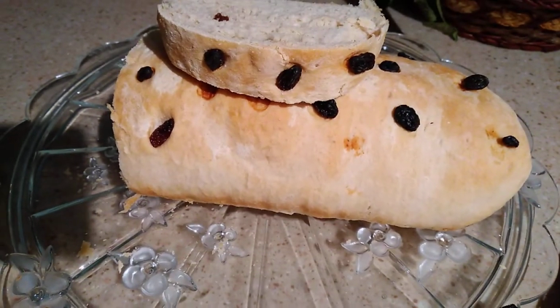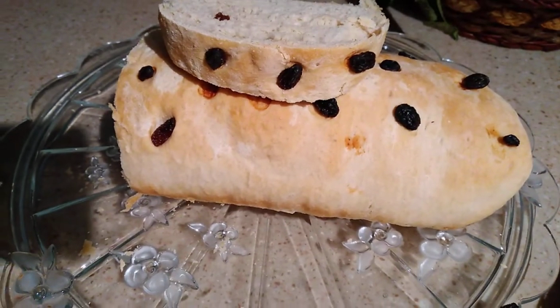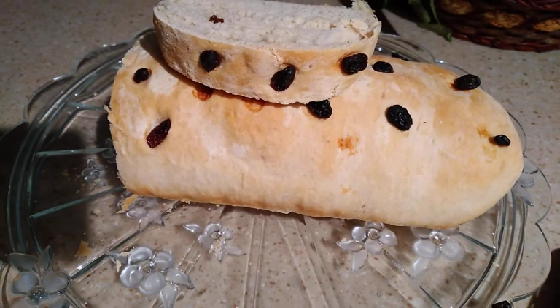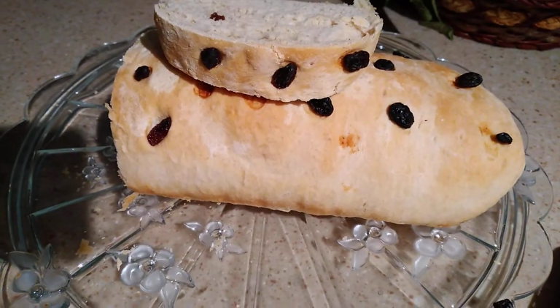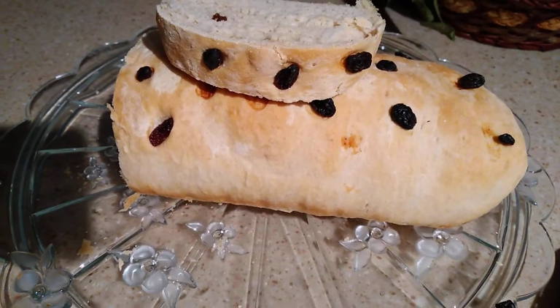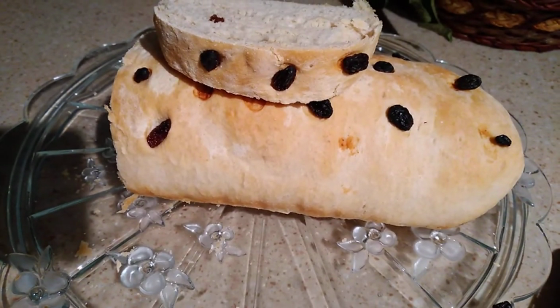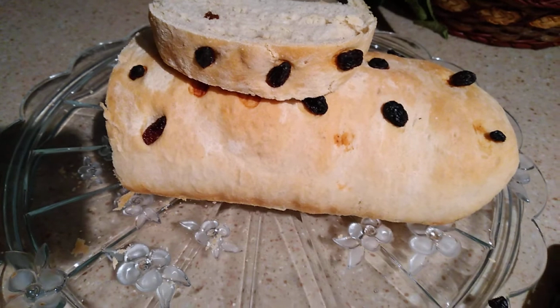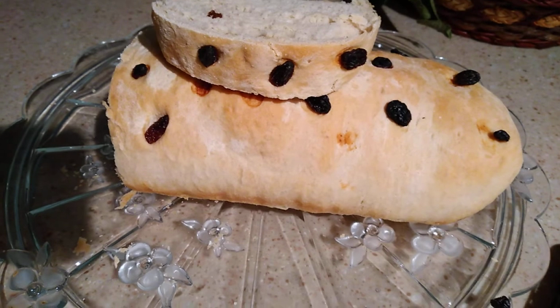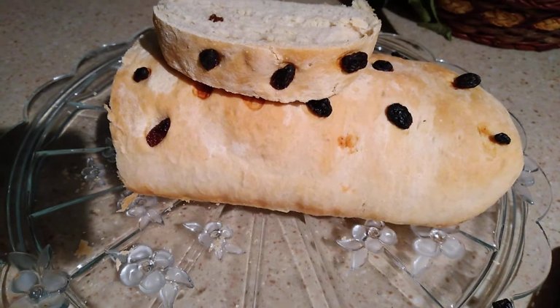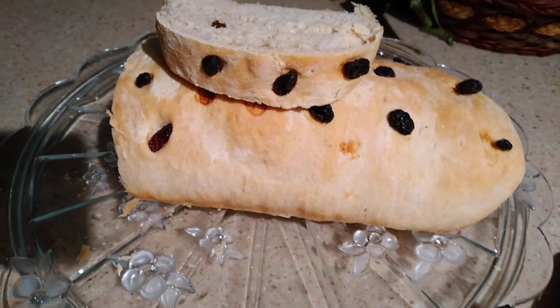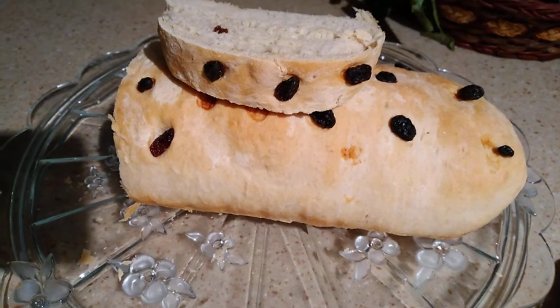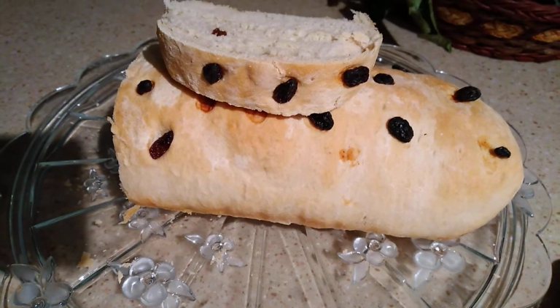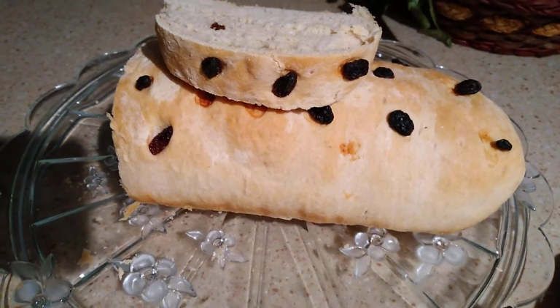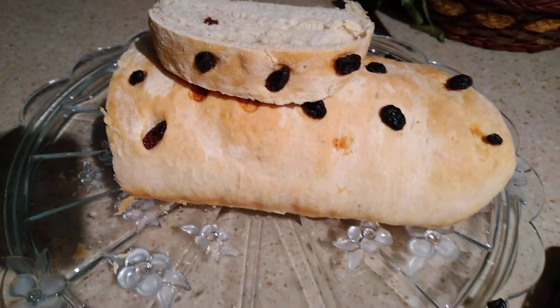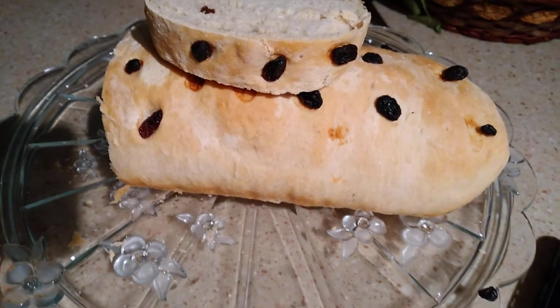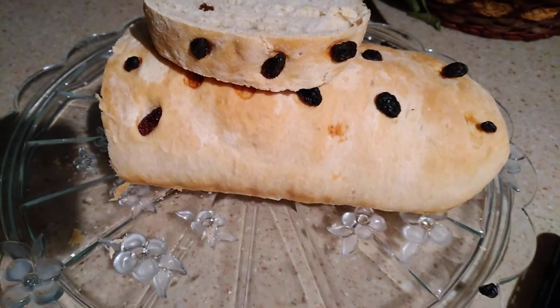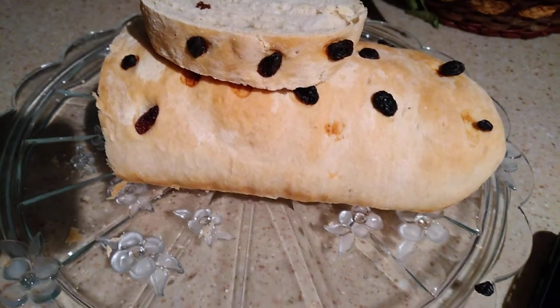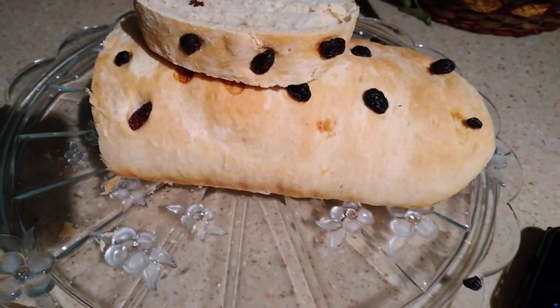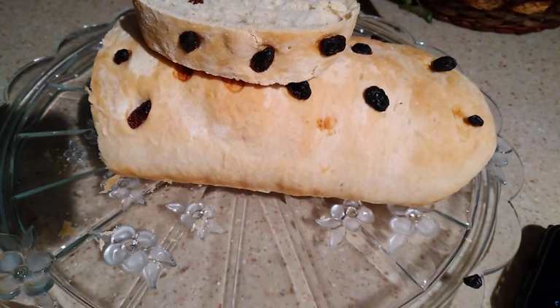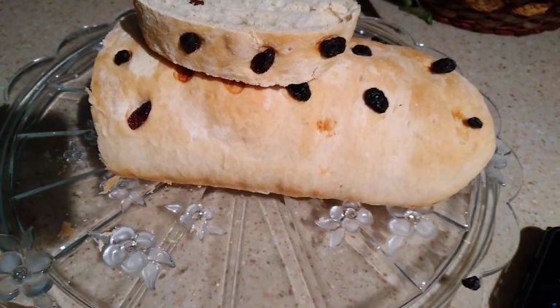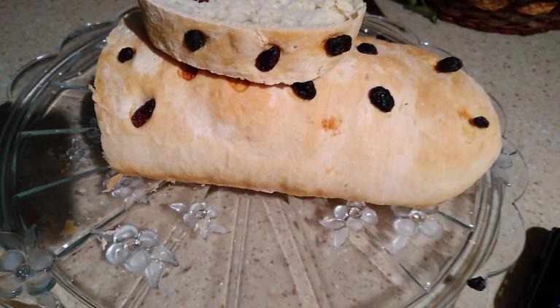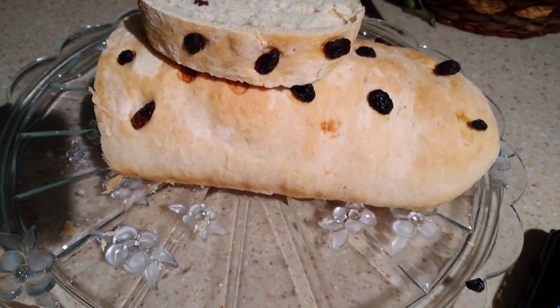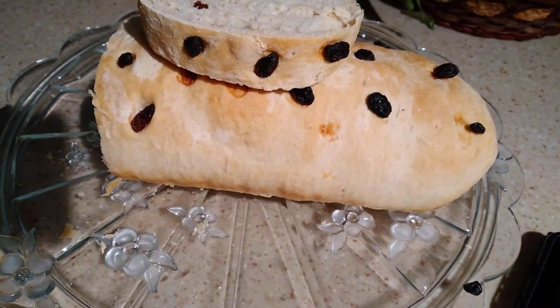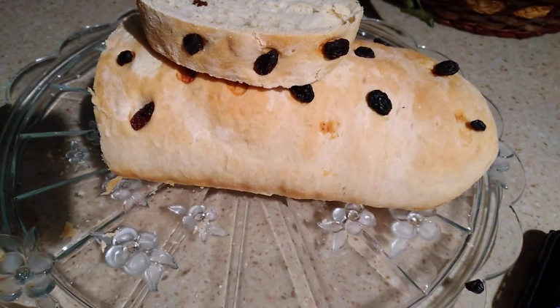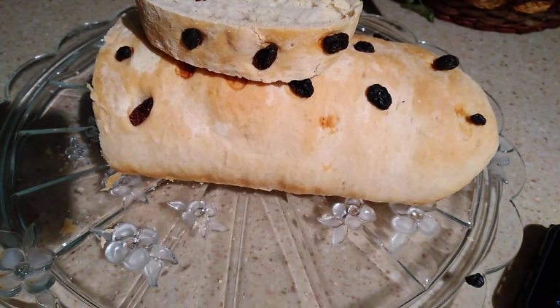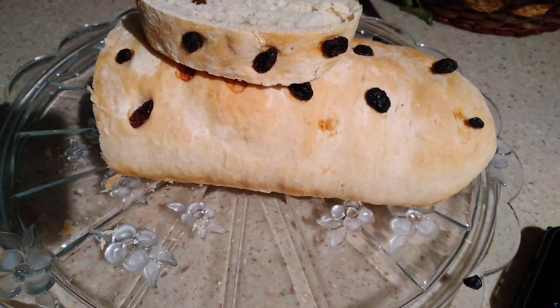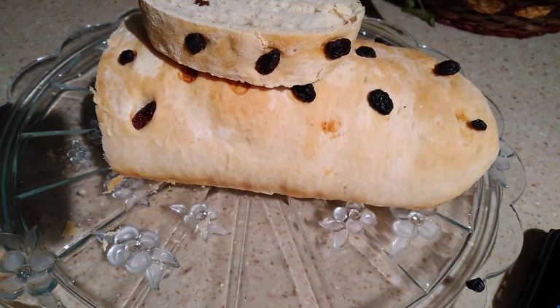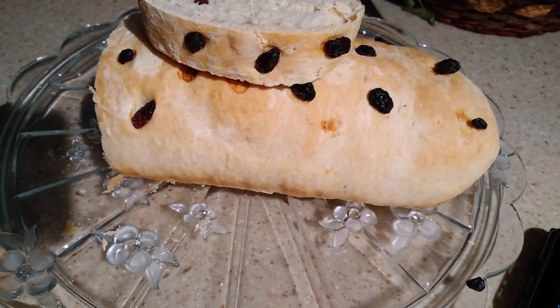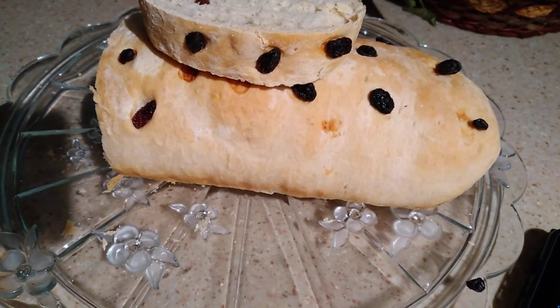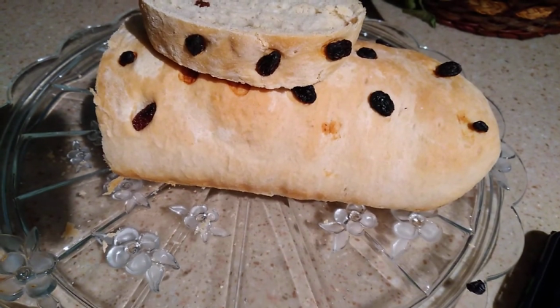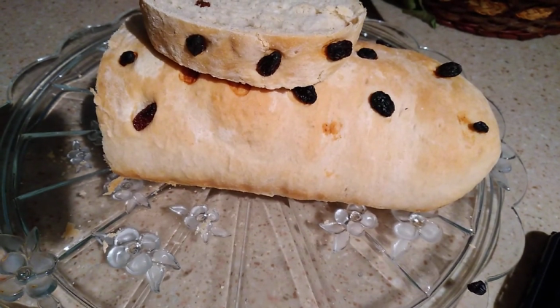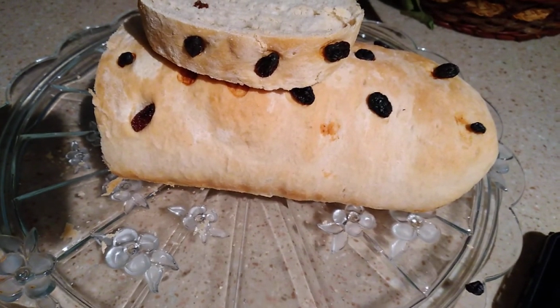See the raisin creativity — wow! Creativity is a must in my kitchen.